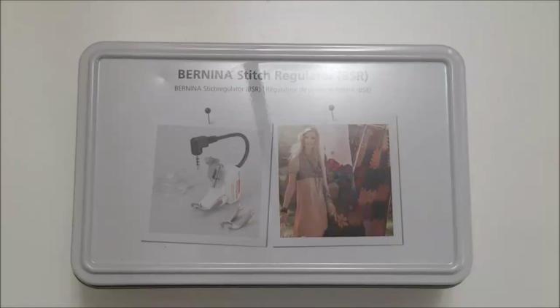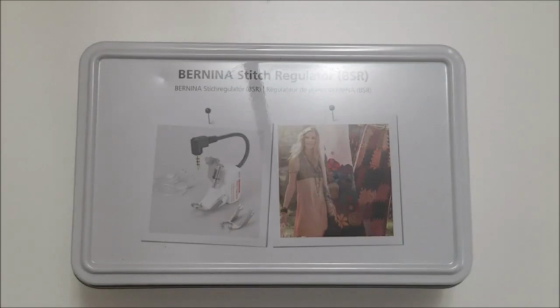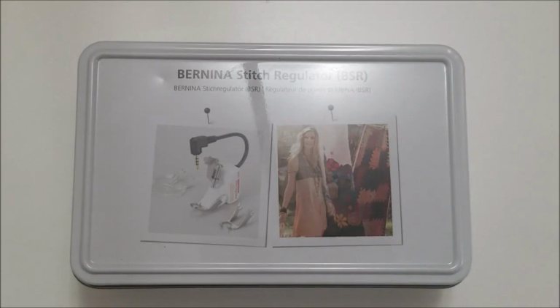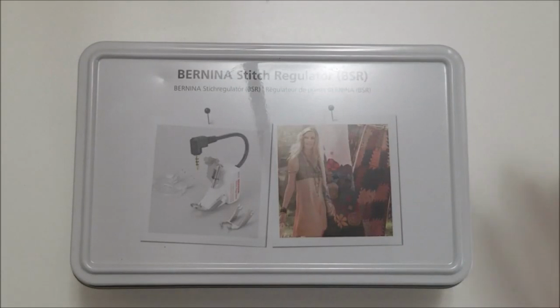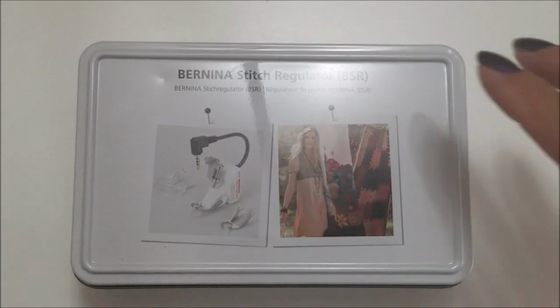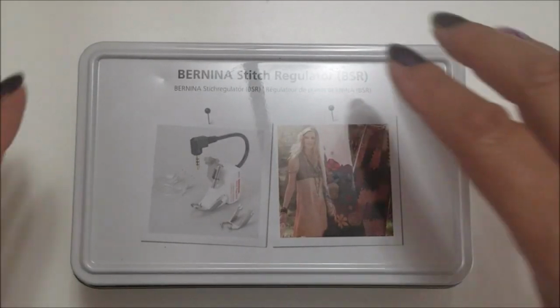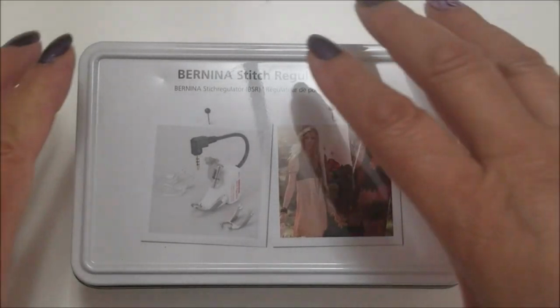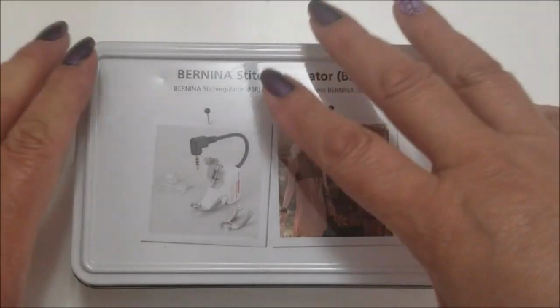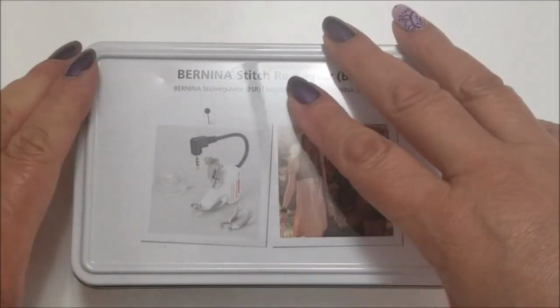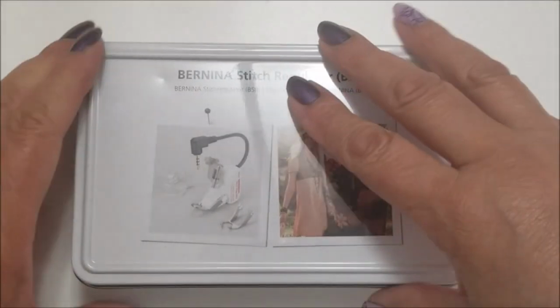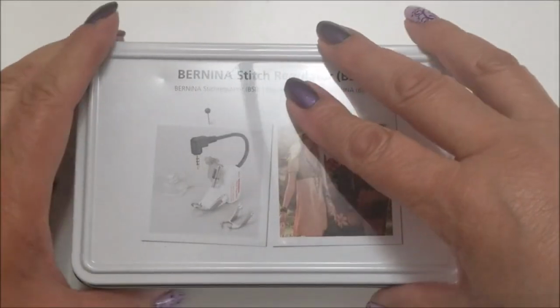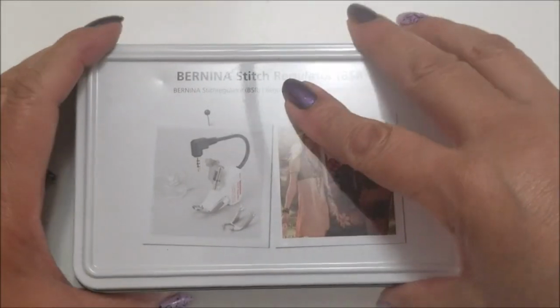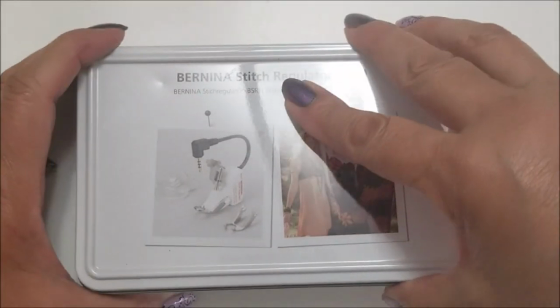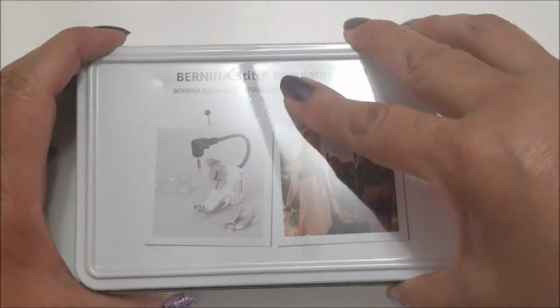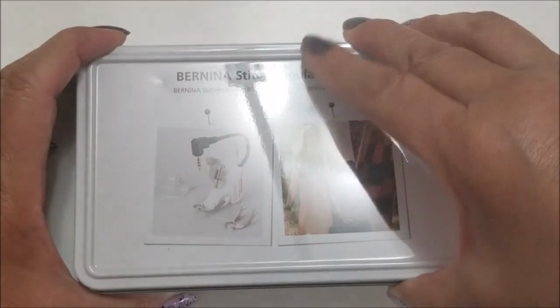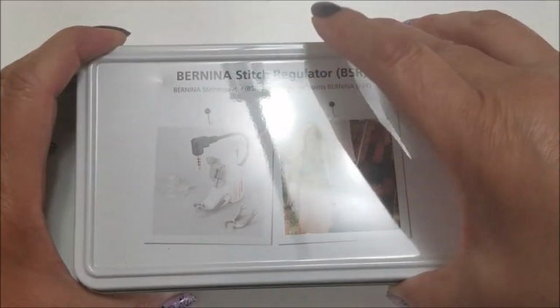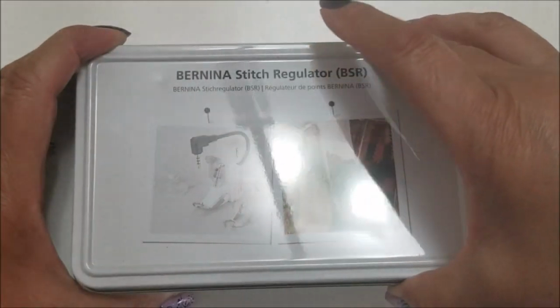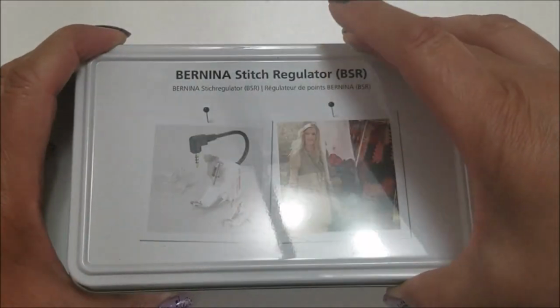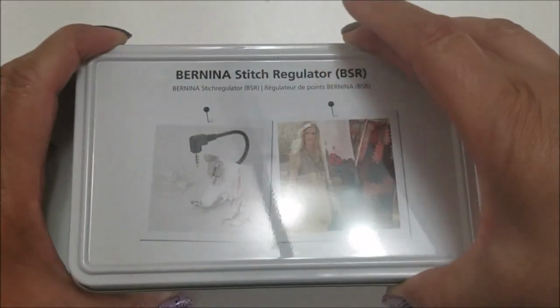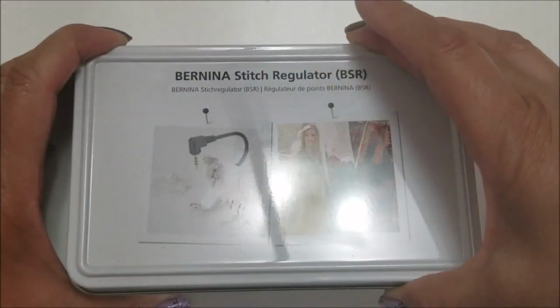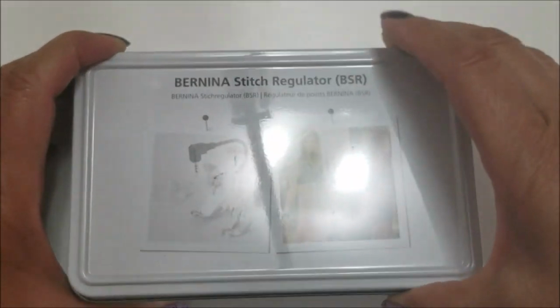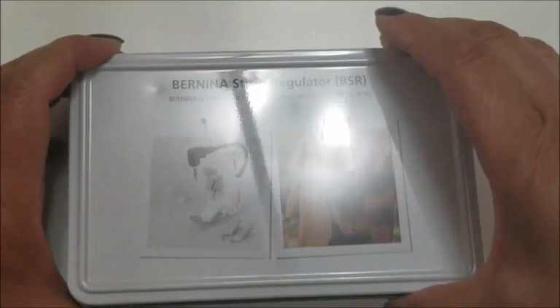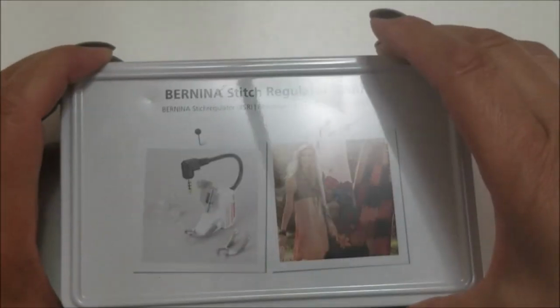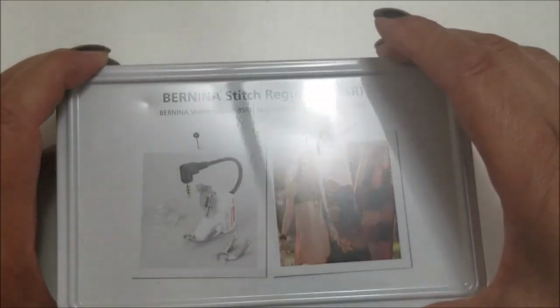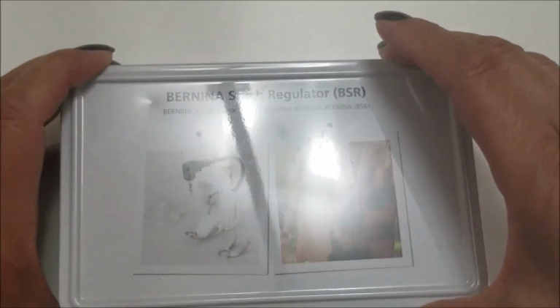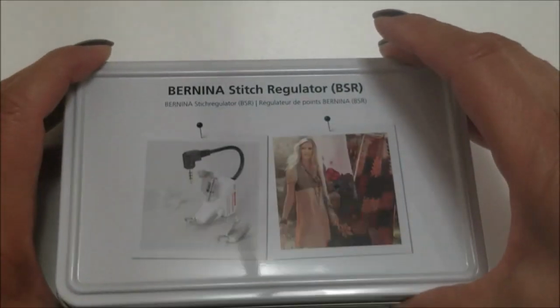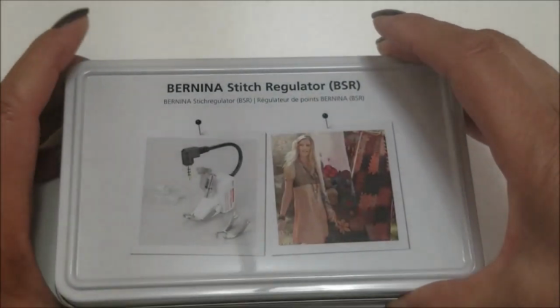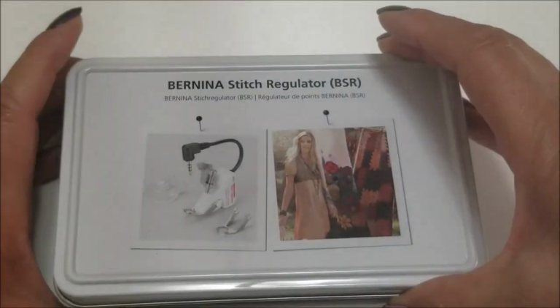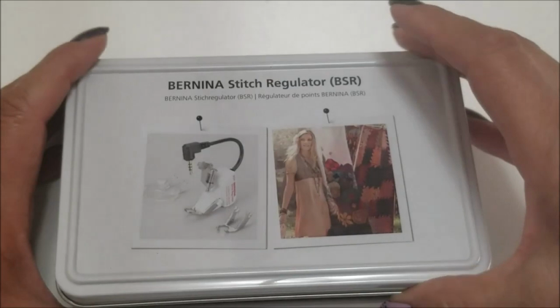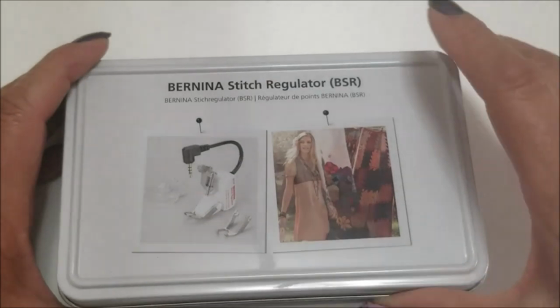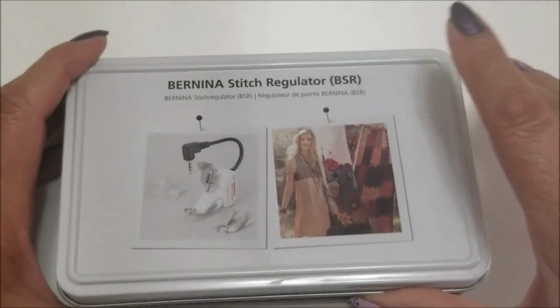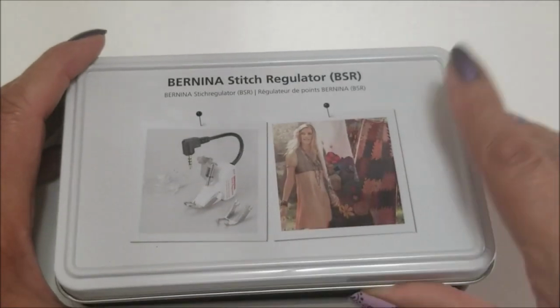Hello everyone! Today I'm going to give you a quick little video on how to use the Bernina's BSR Stitch Regulator.